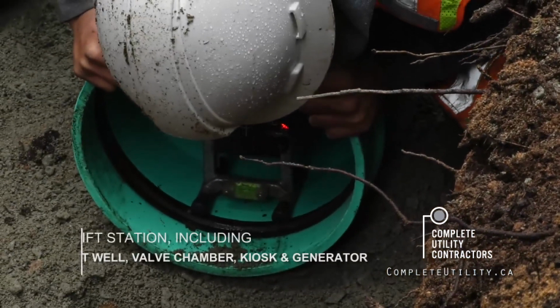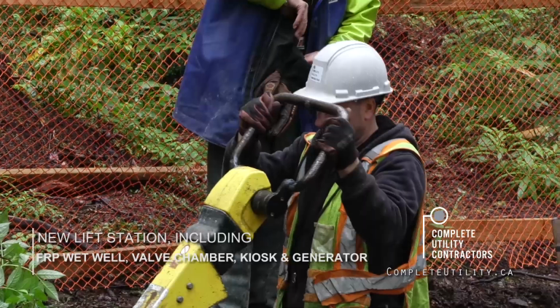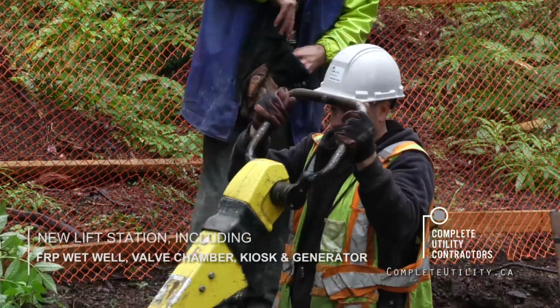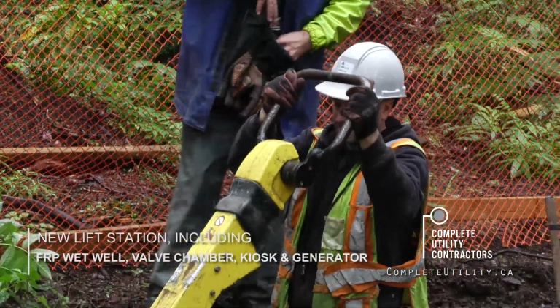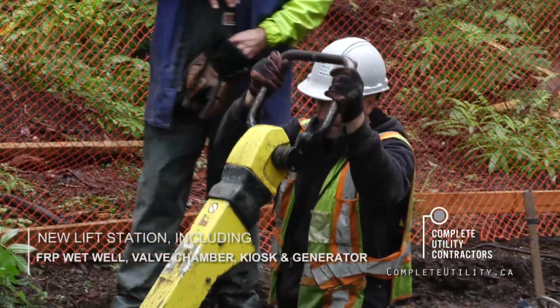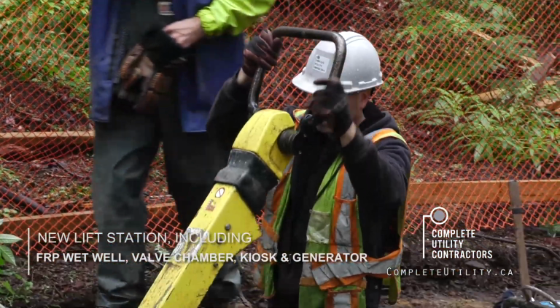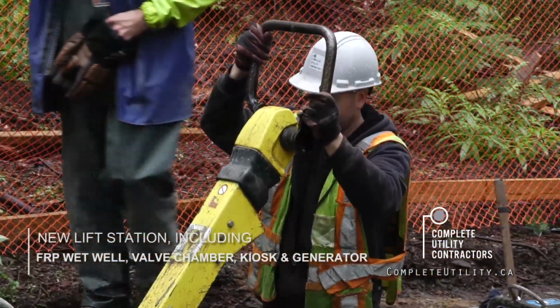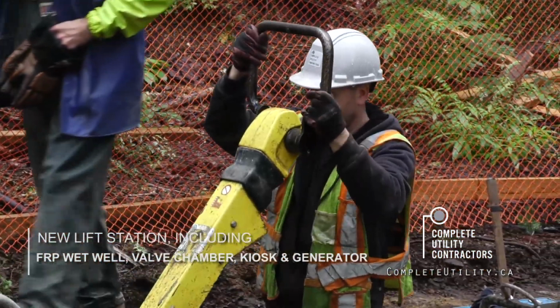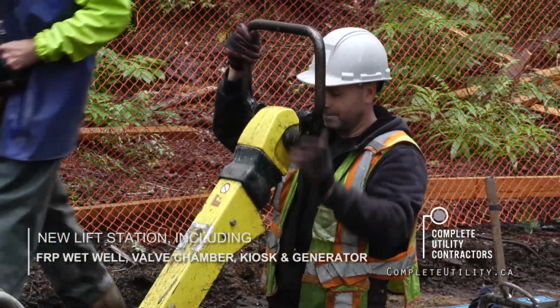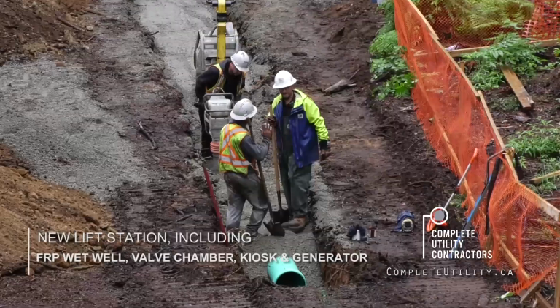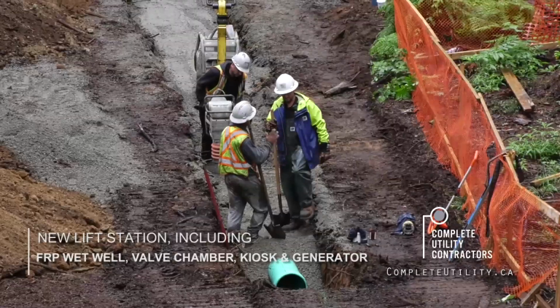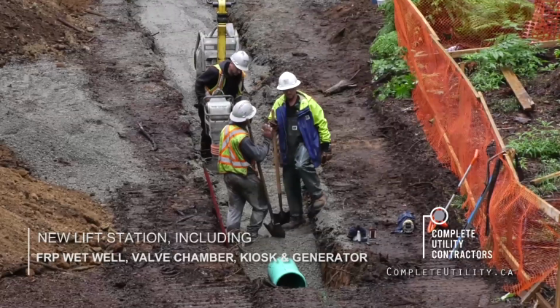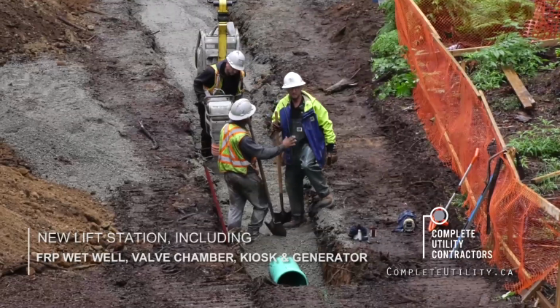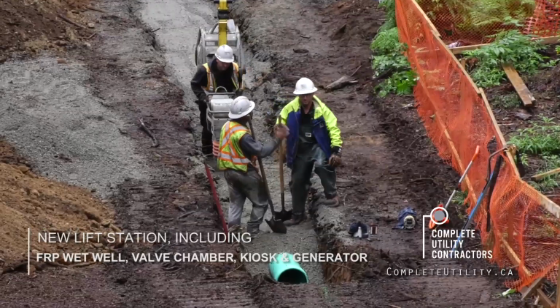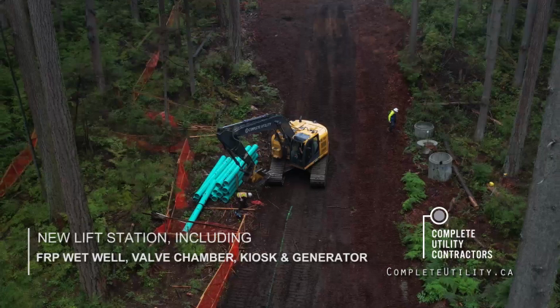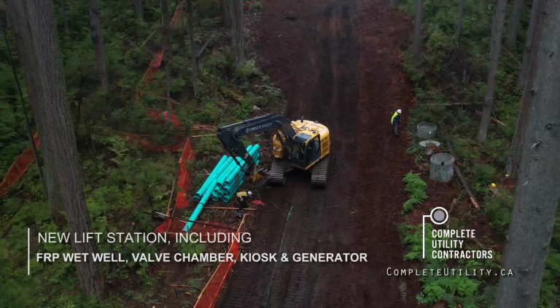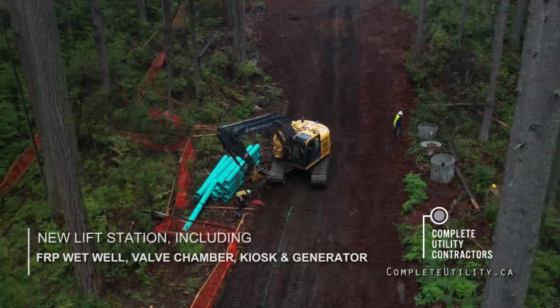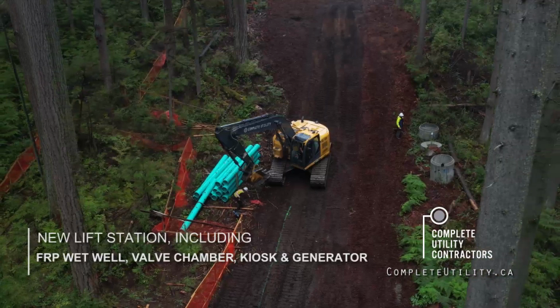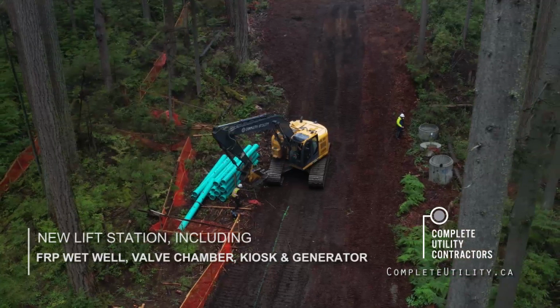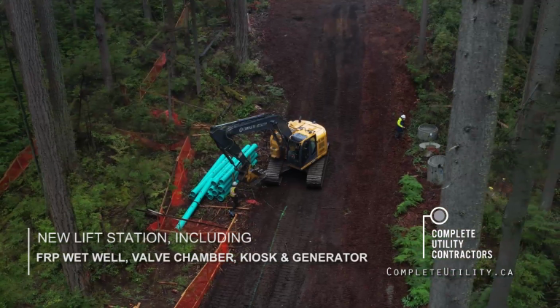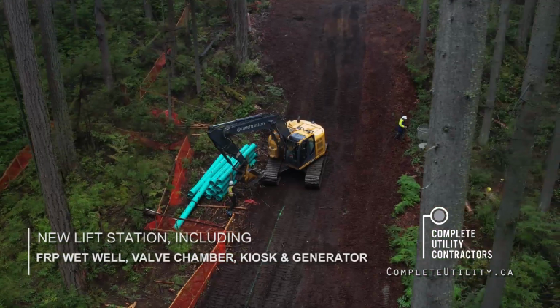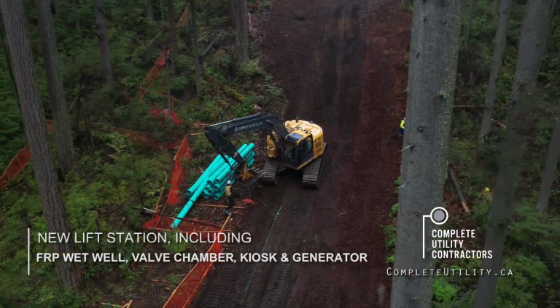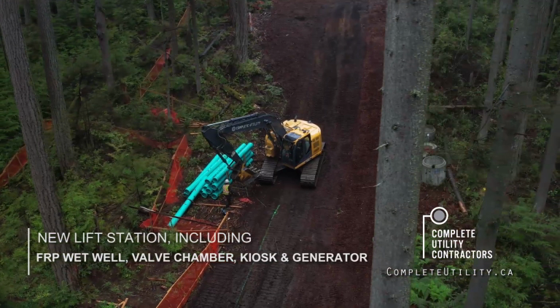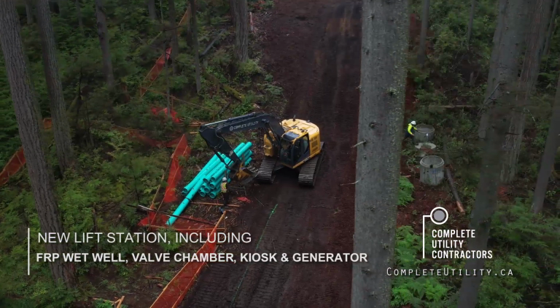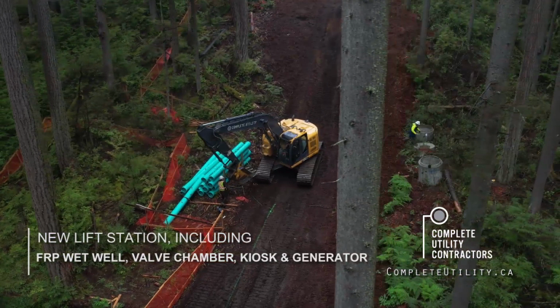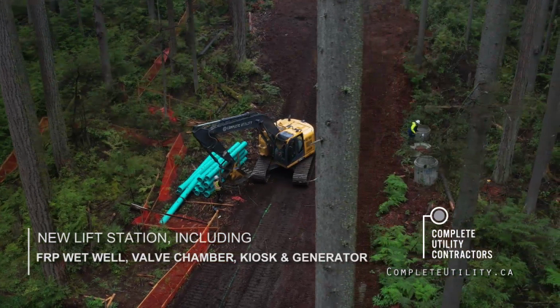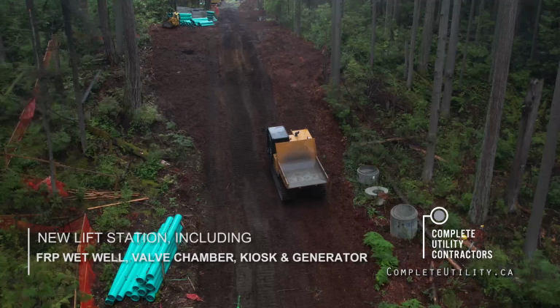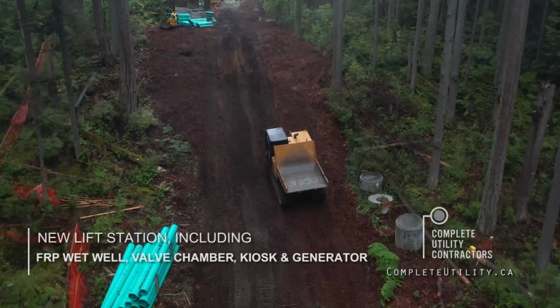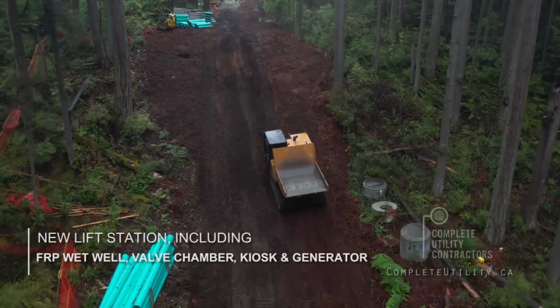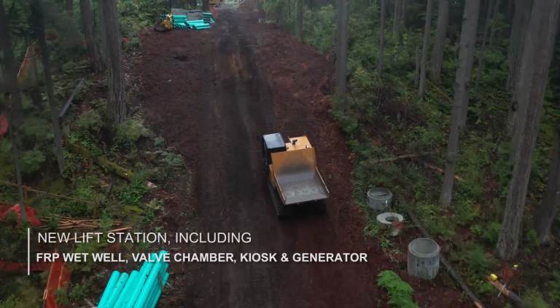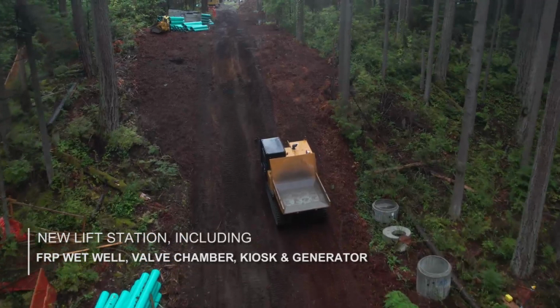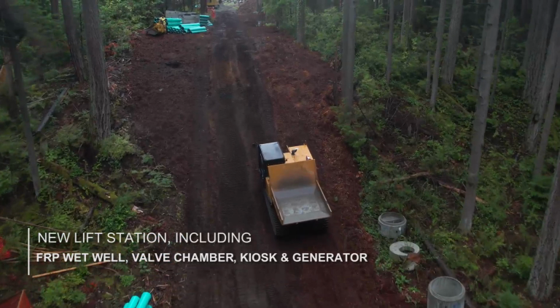Our surroundings and the grade that we've had to run at, it's been quite a challenge setting up the excavators at such a steep hill.